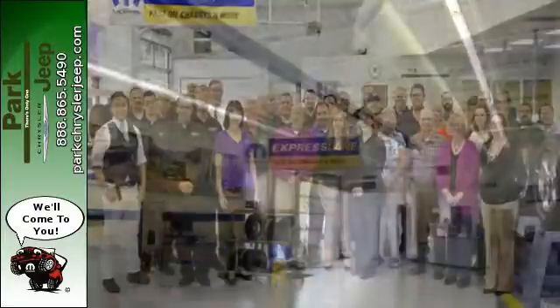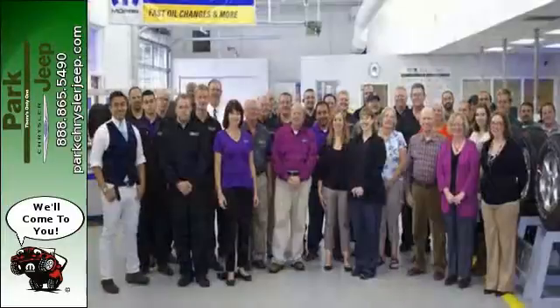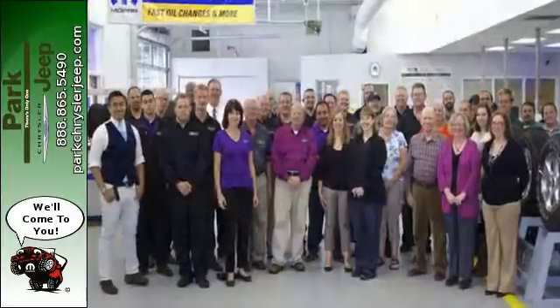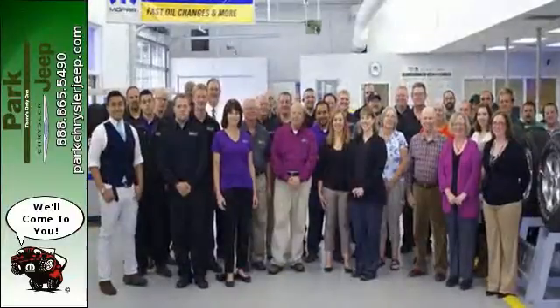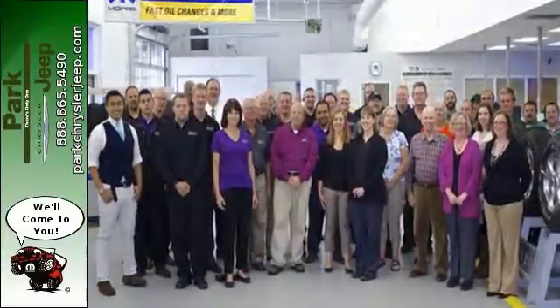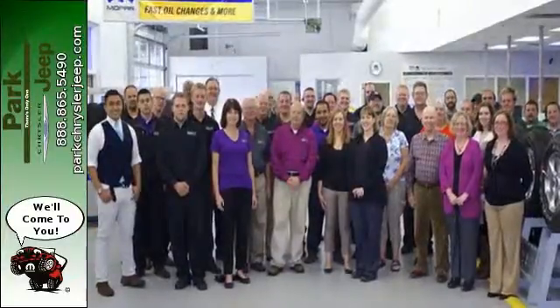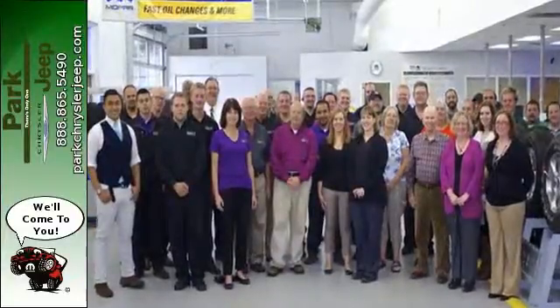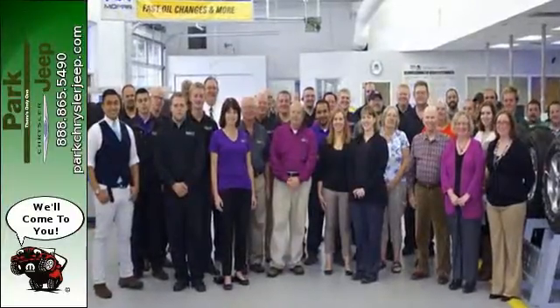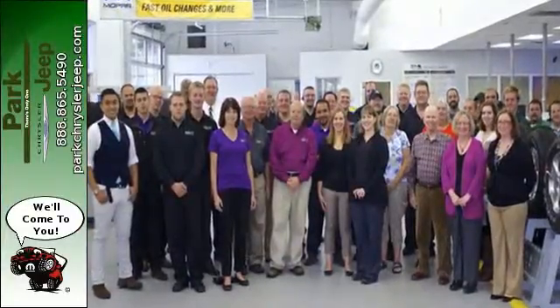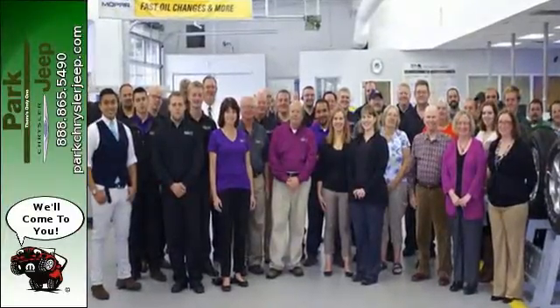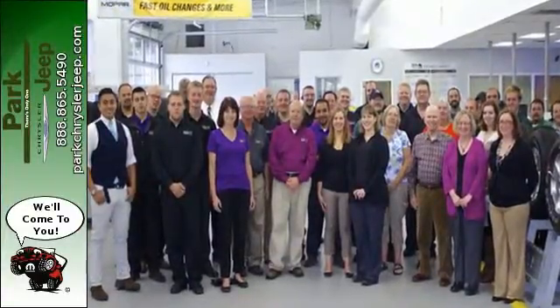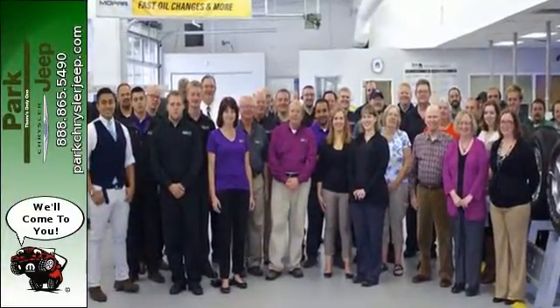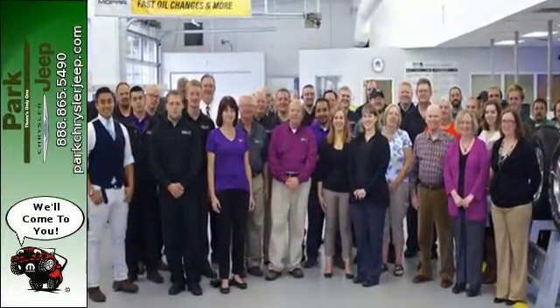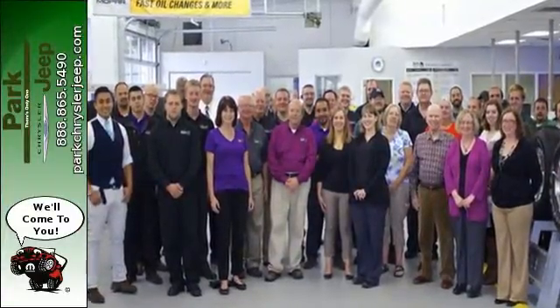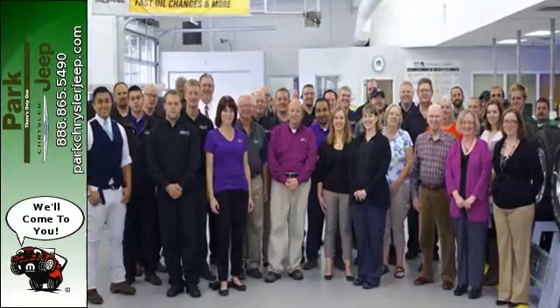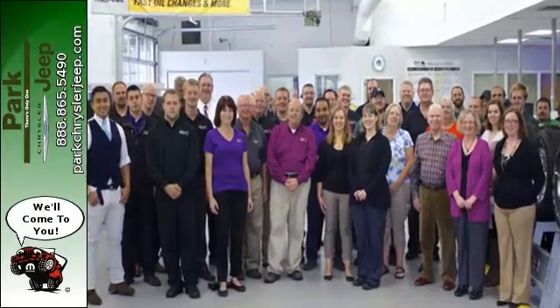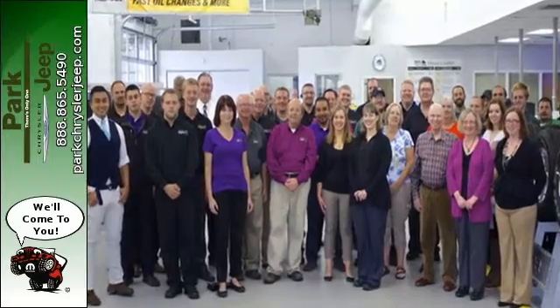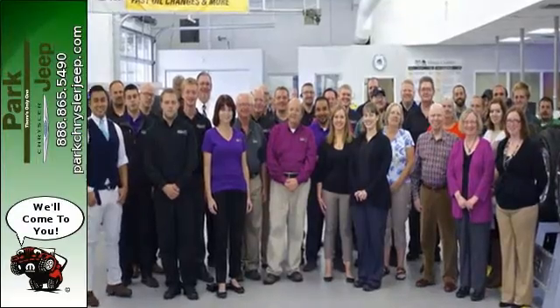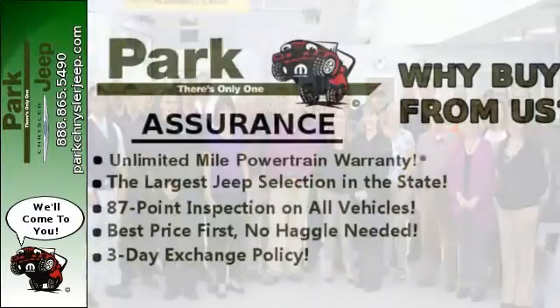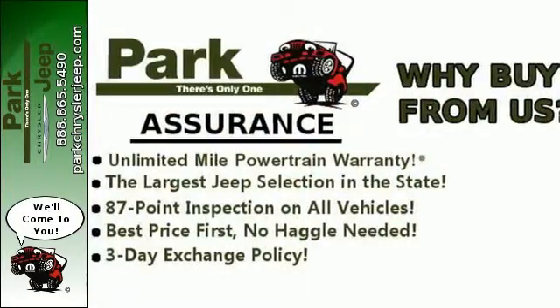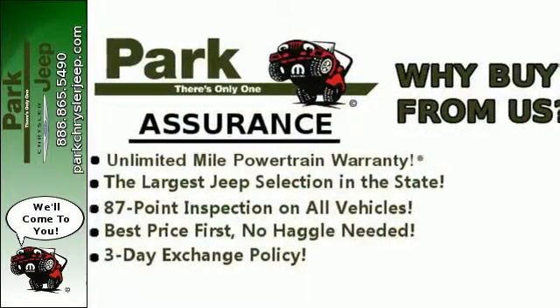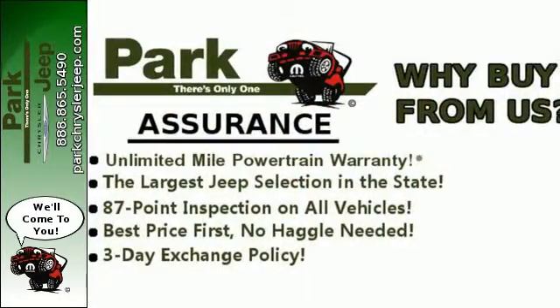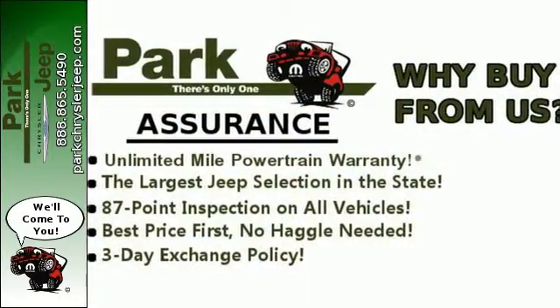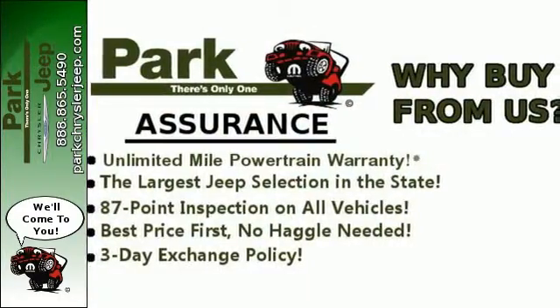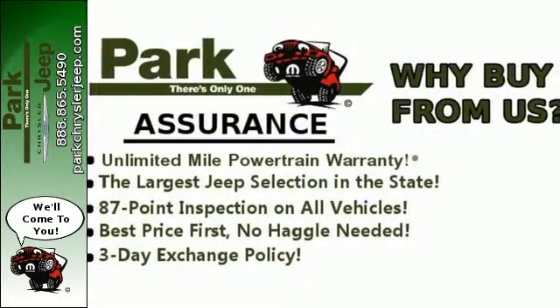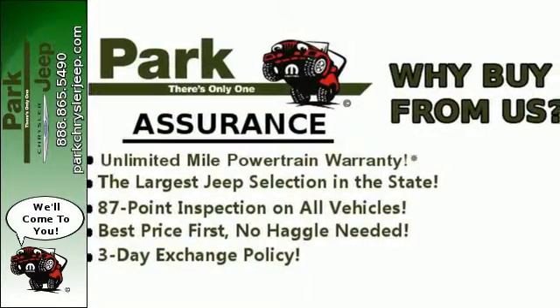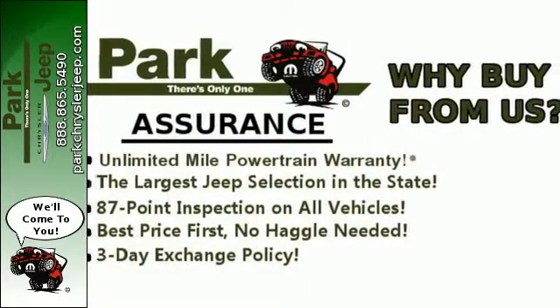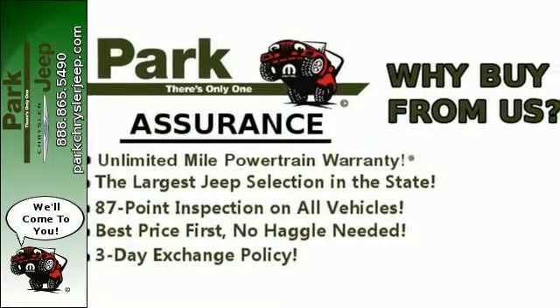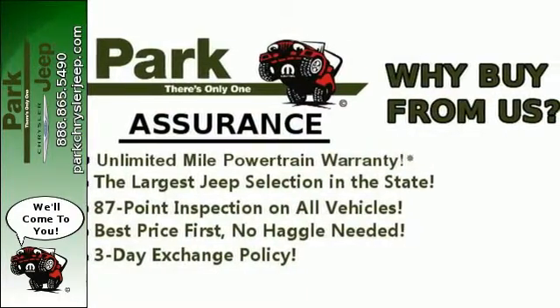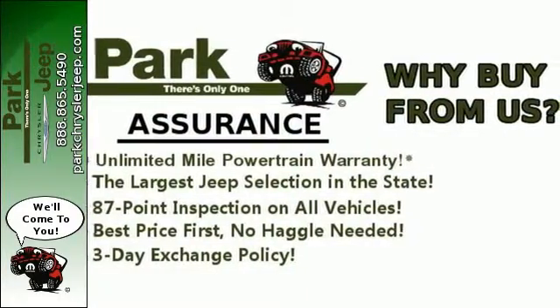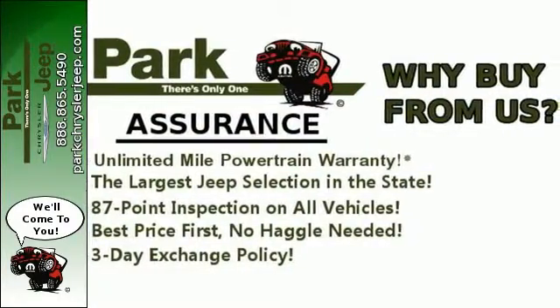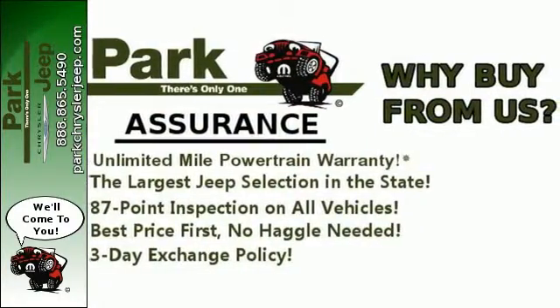The touring suspension, hill start assist, and electronic stability control will keep you driving smooth if you decide to take the path less traveled.